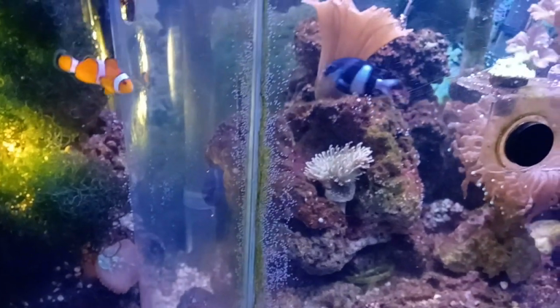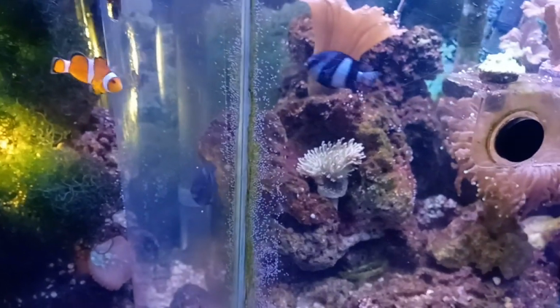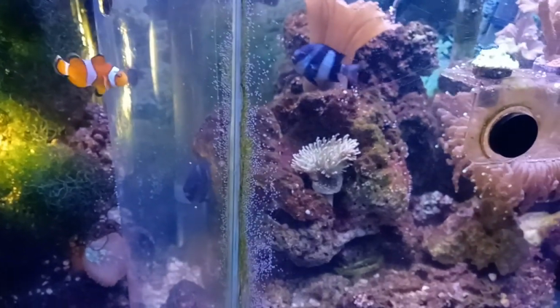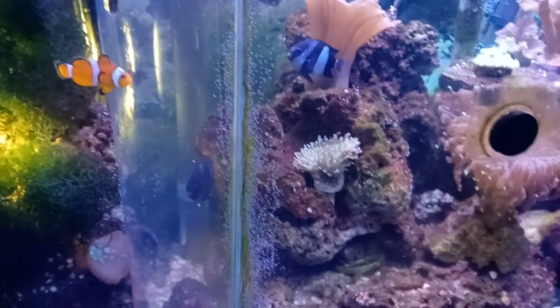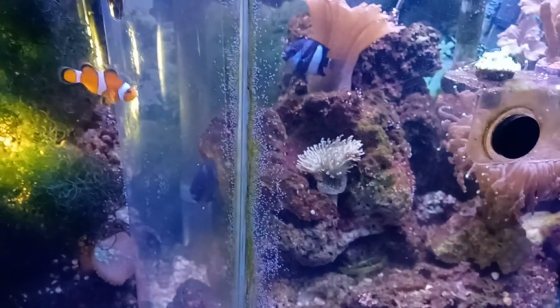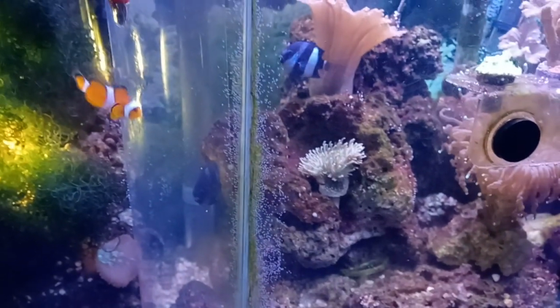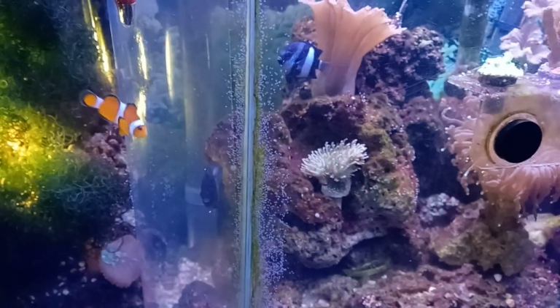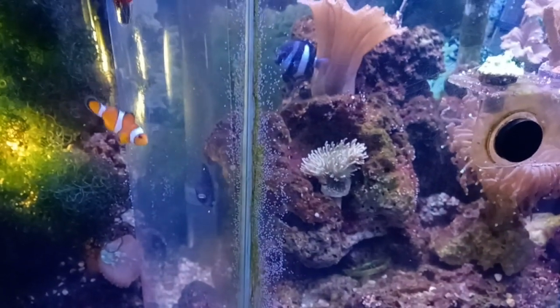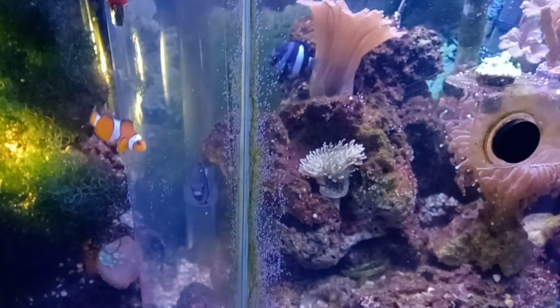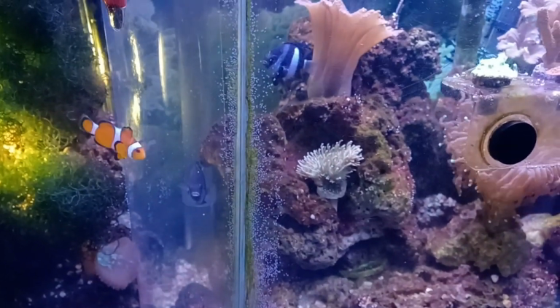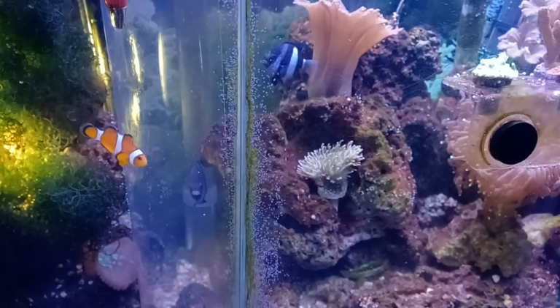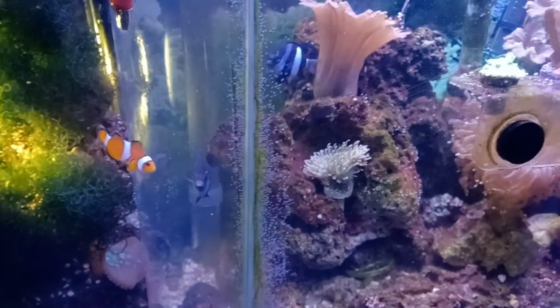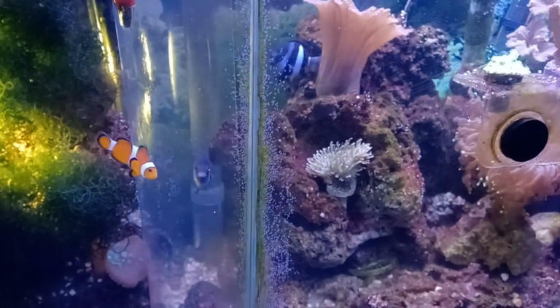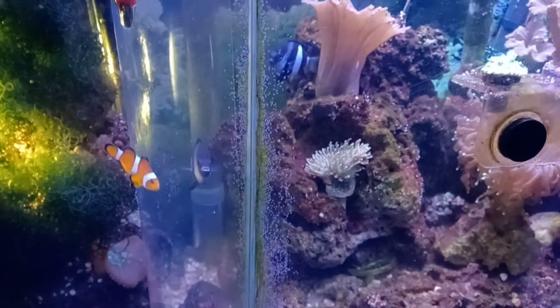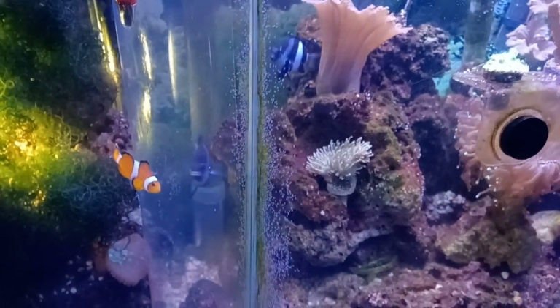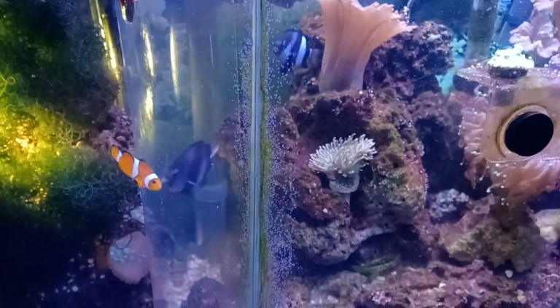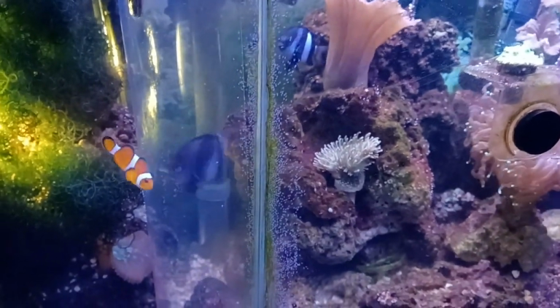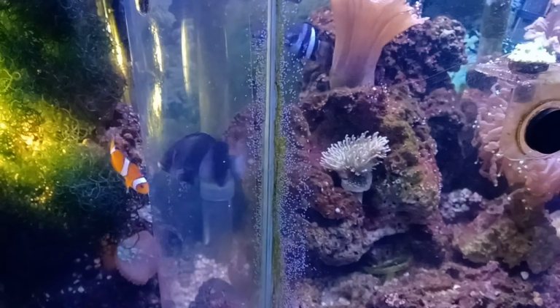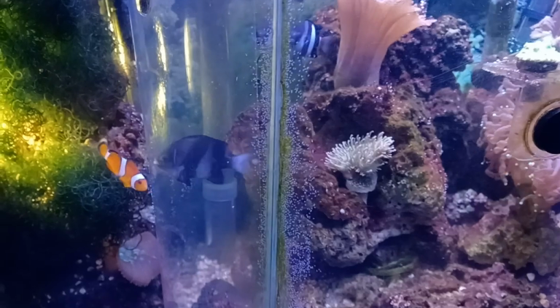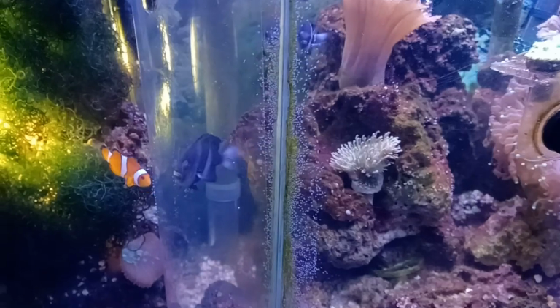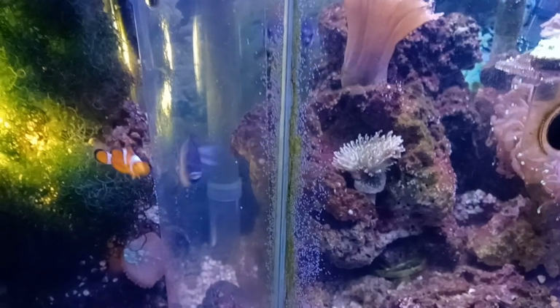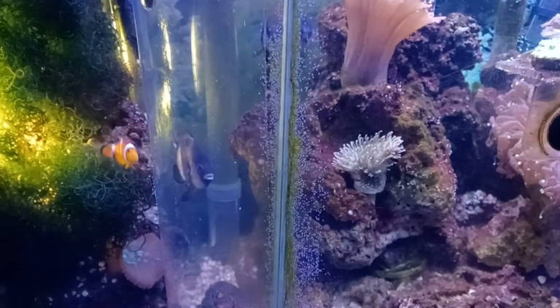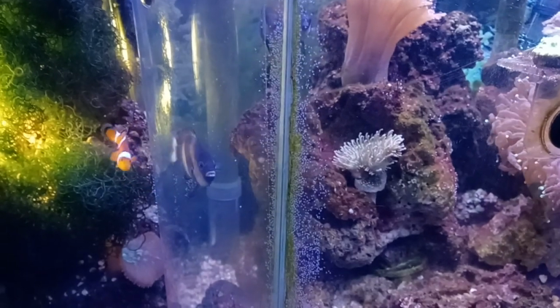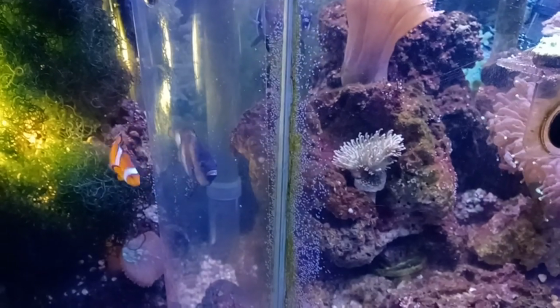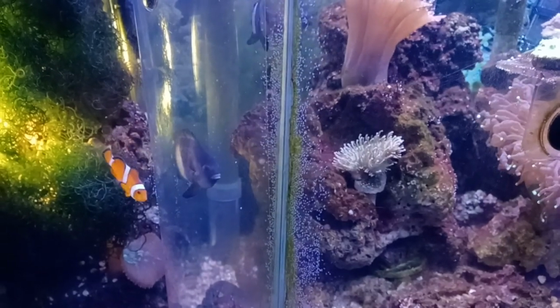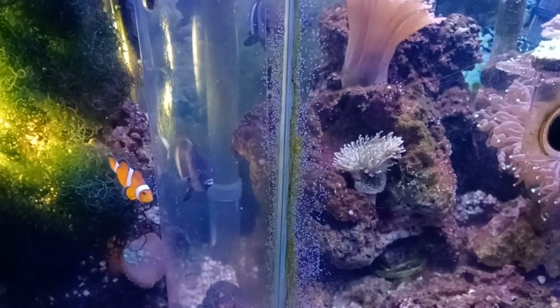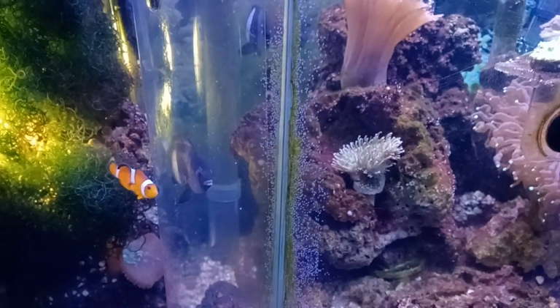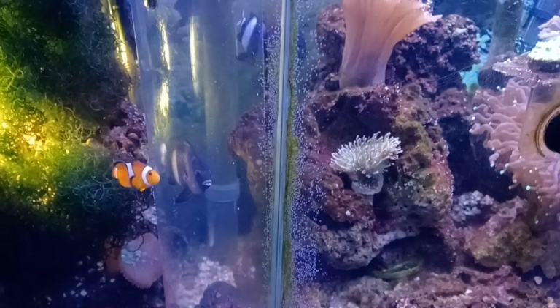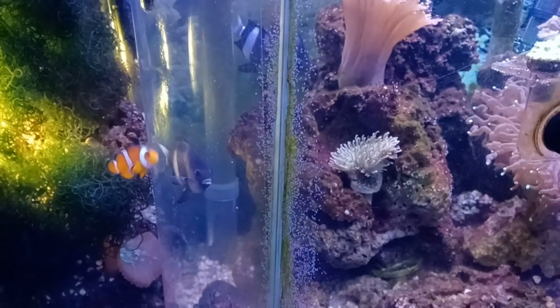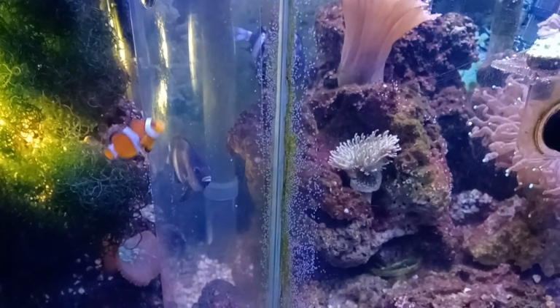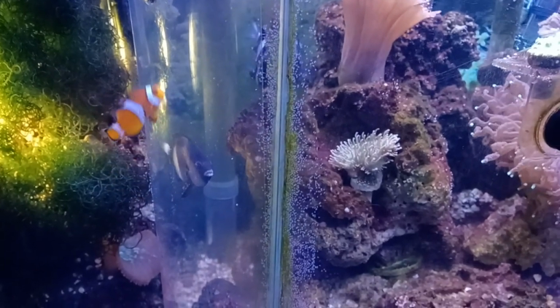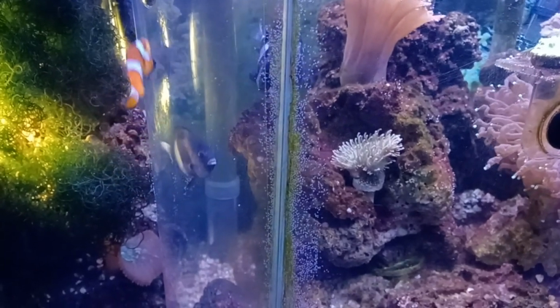There you can also see the female on the top, and then the male attacking the clownfish.